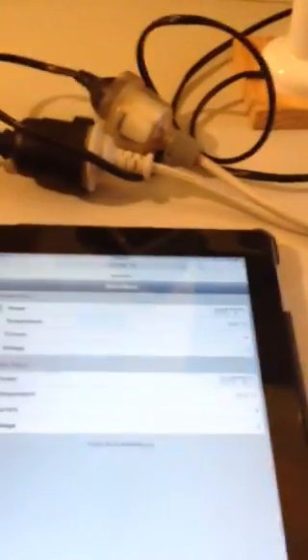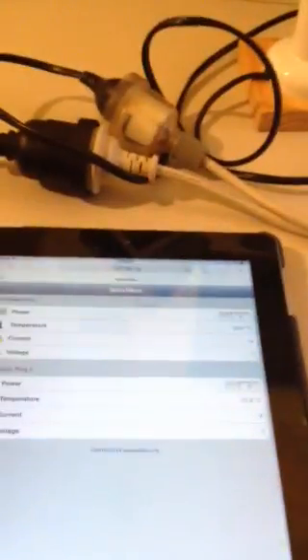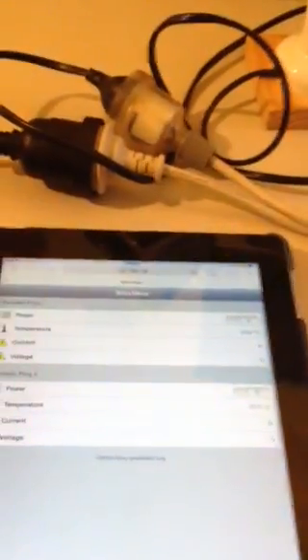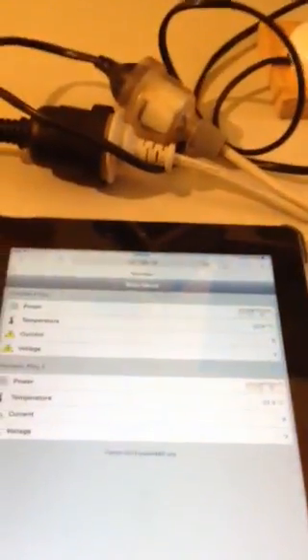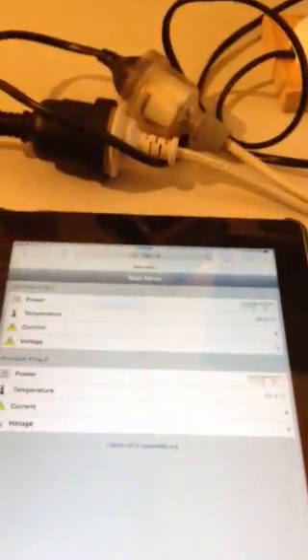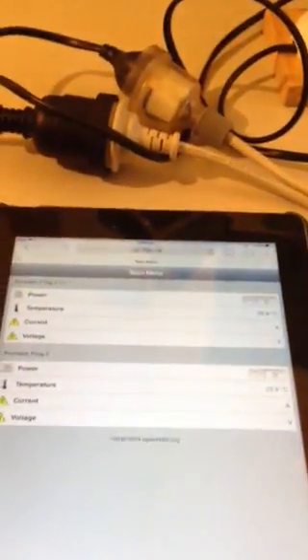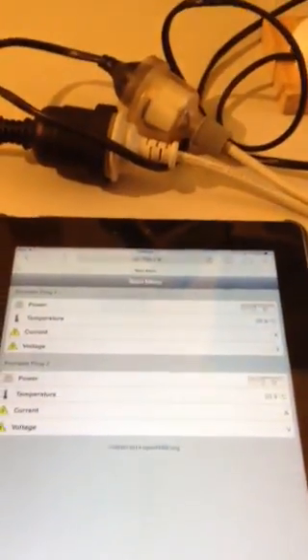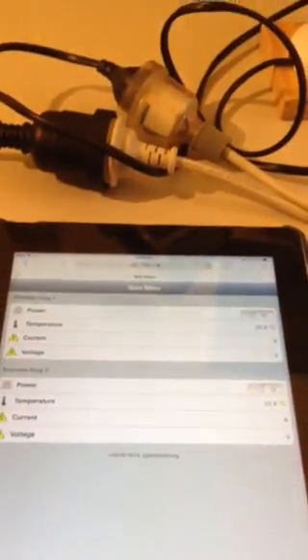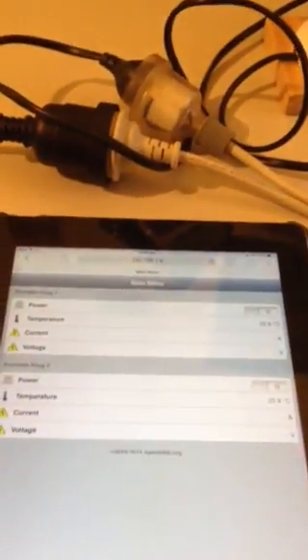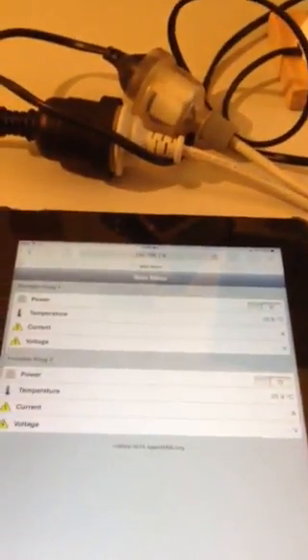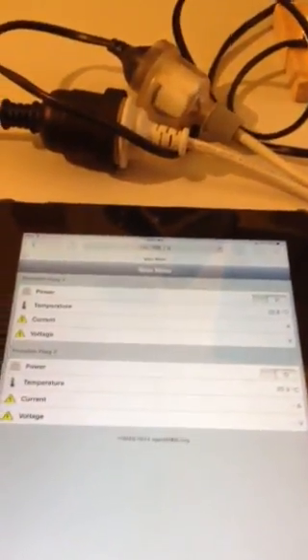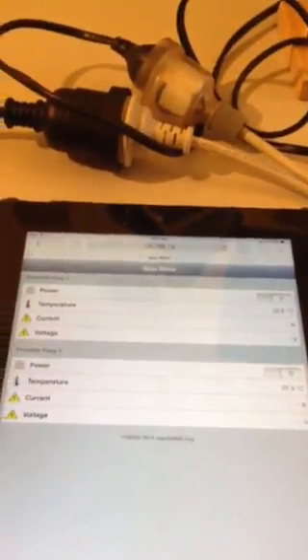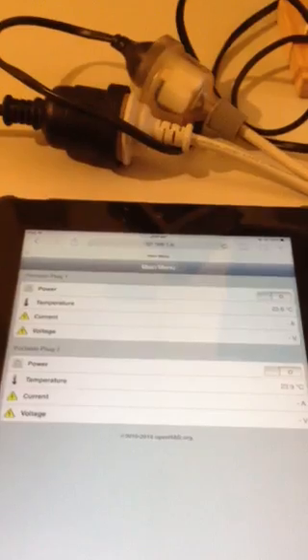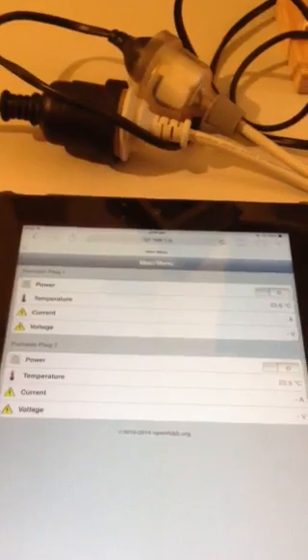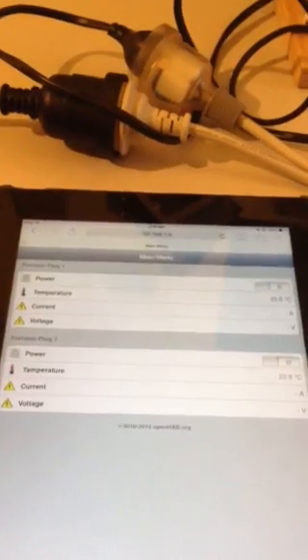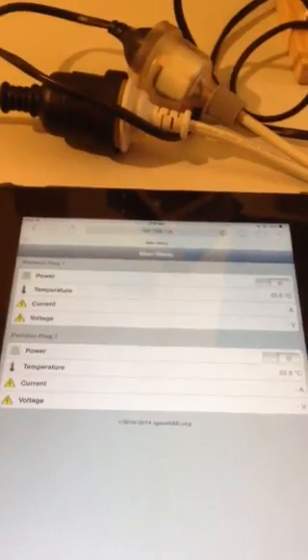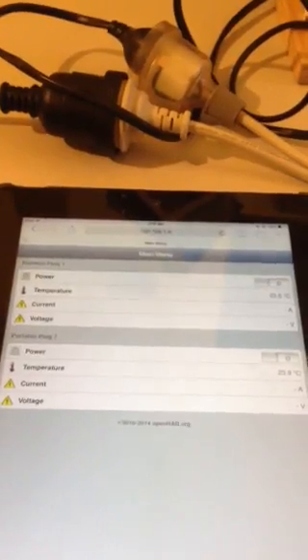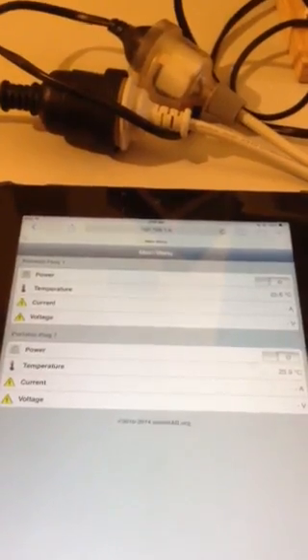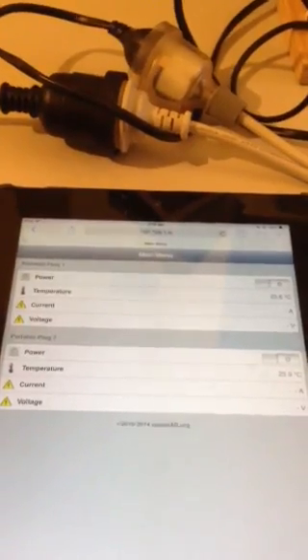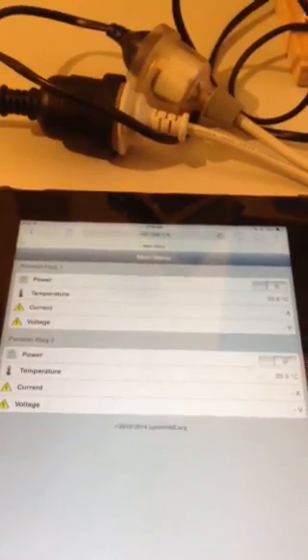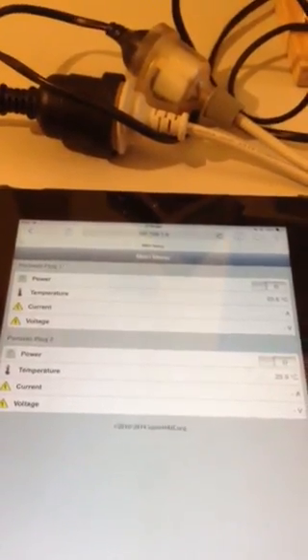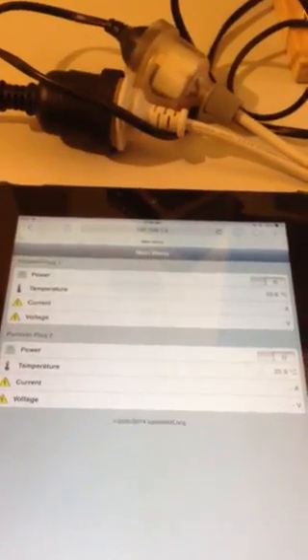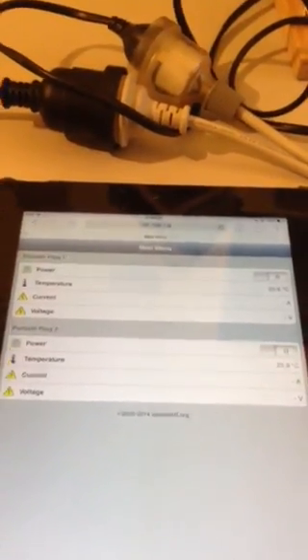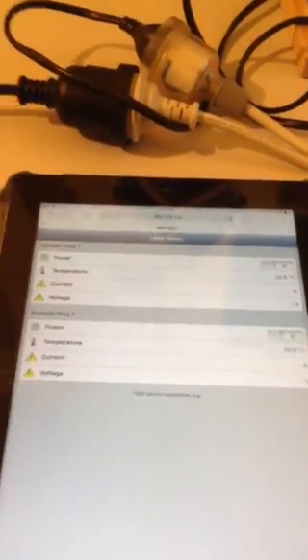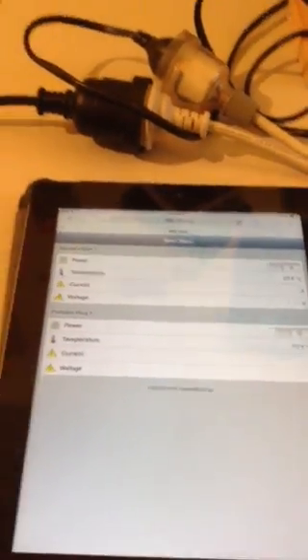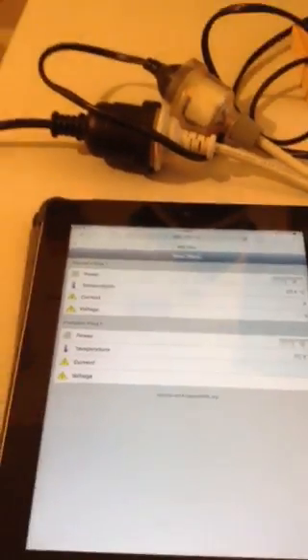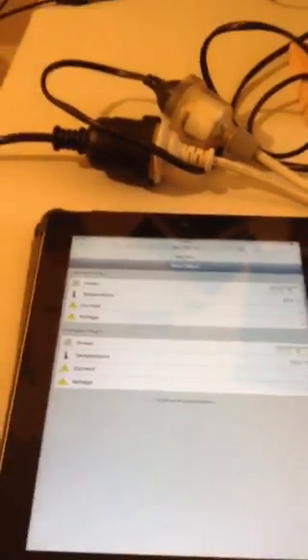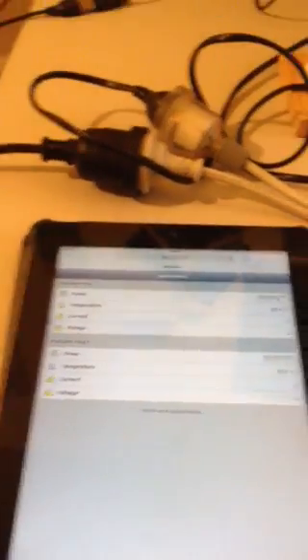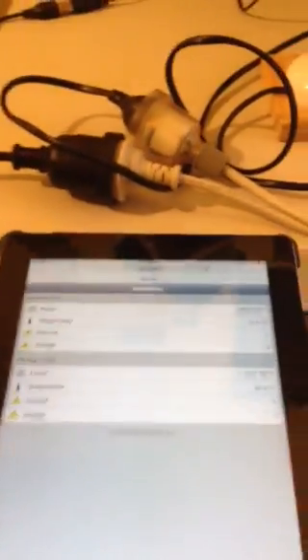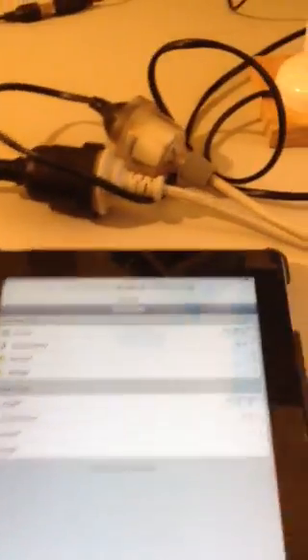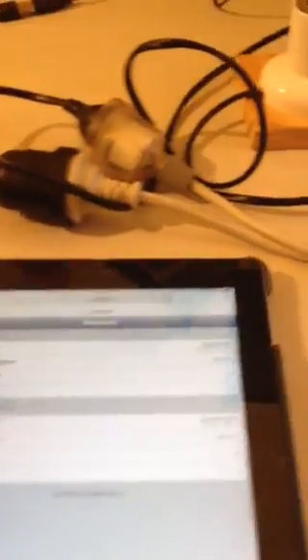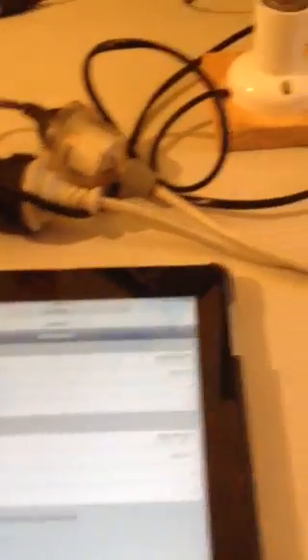With OpenHAB at the front end for the dashboard and MQTT at the back end on the server.